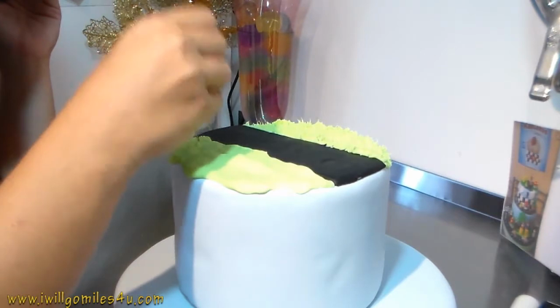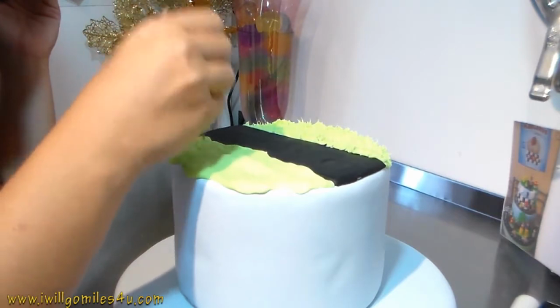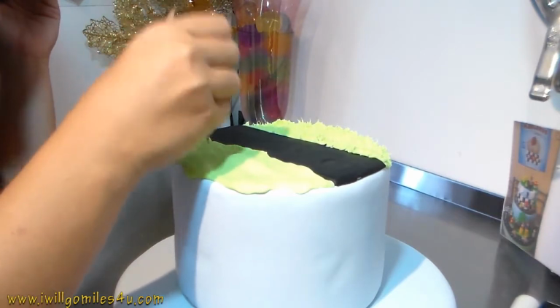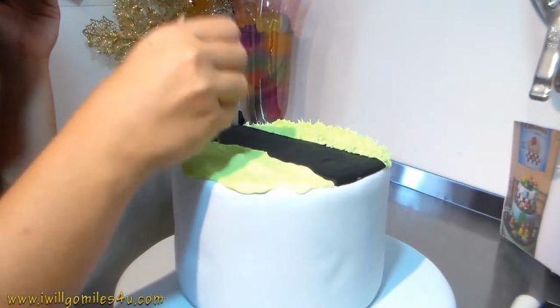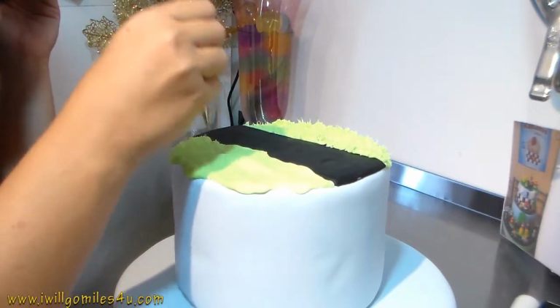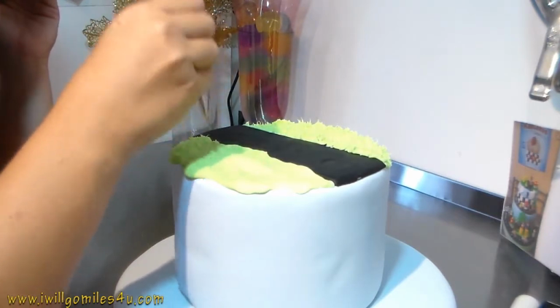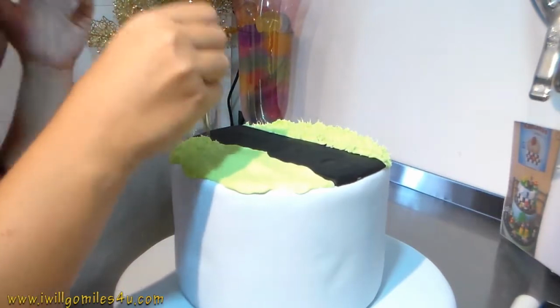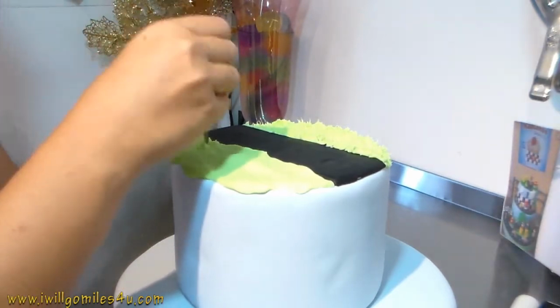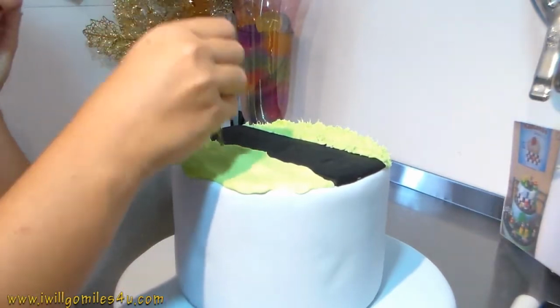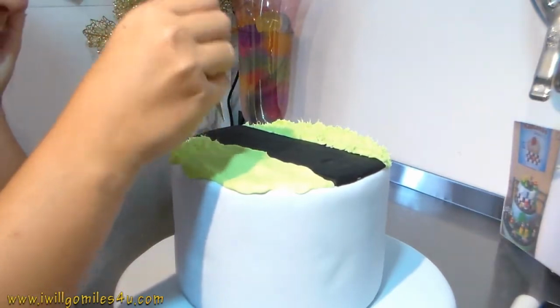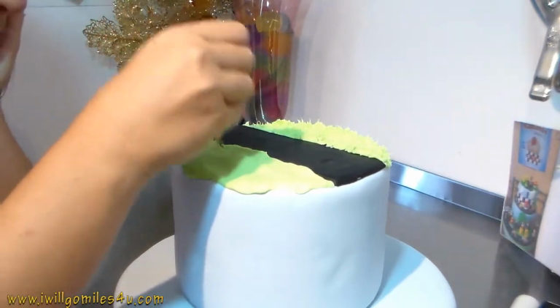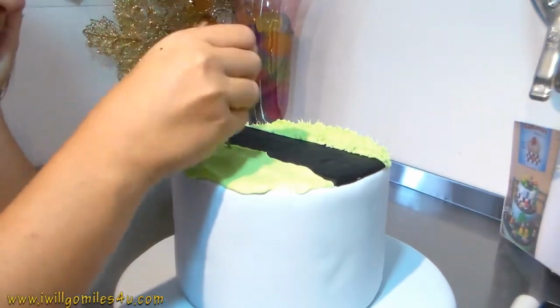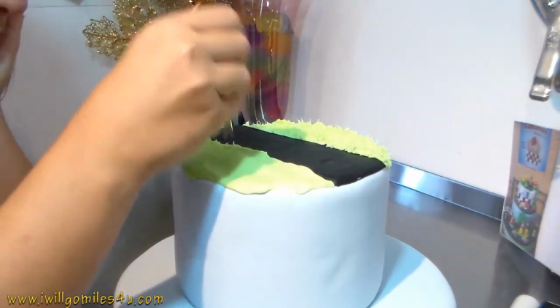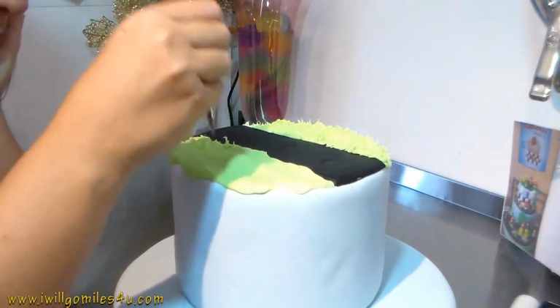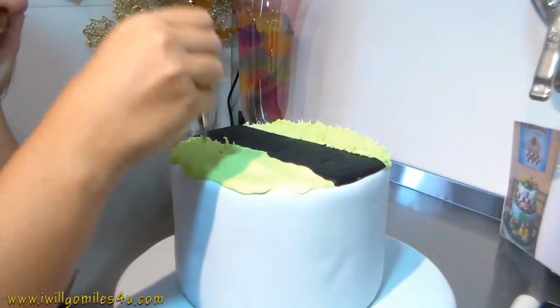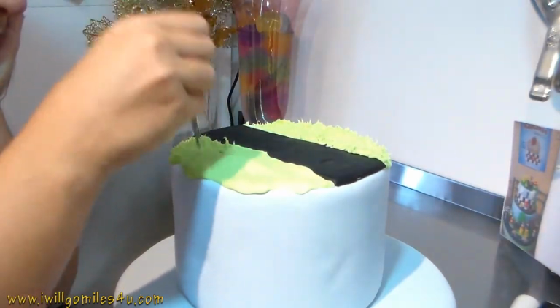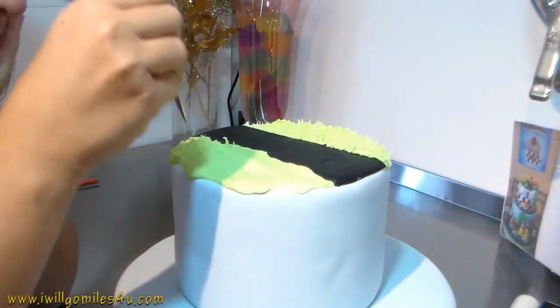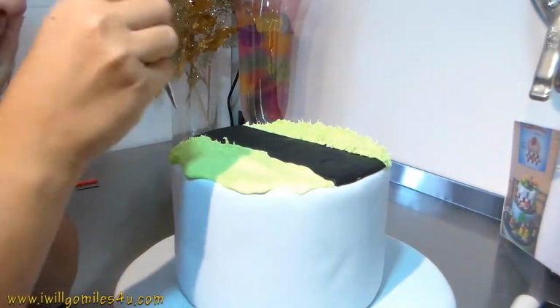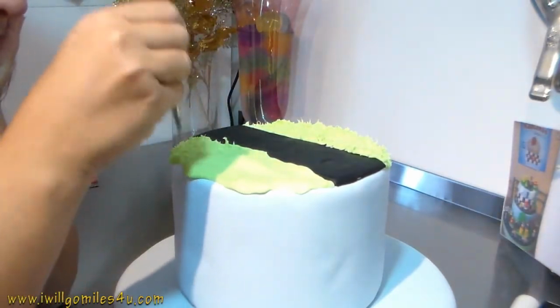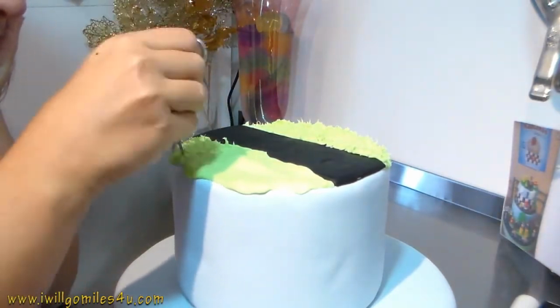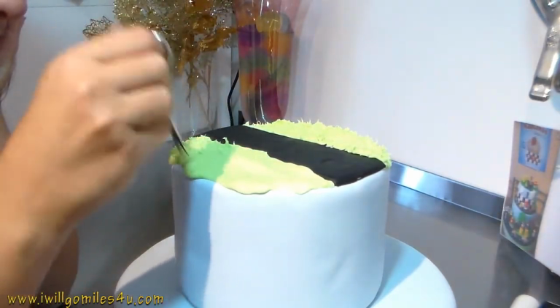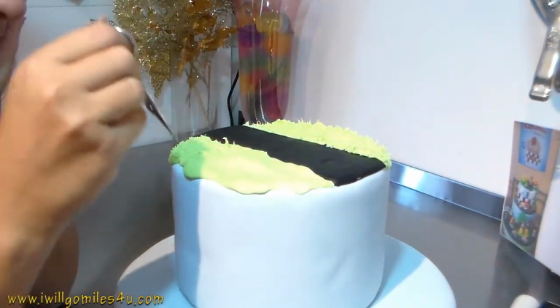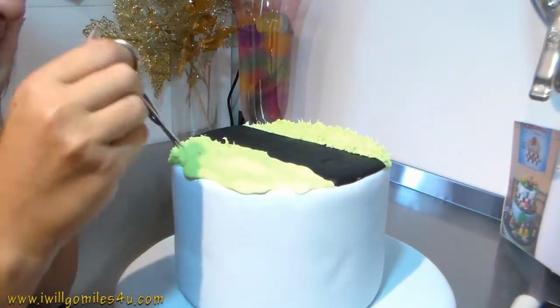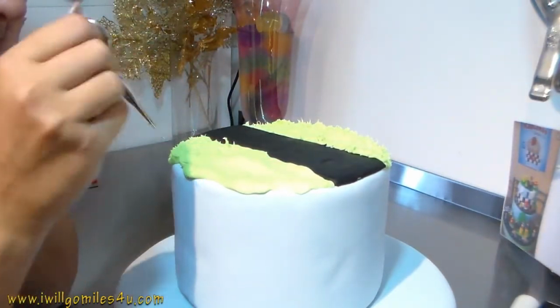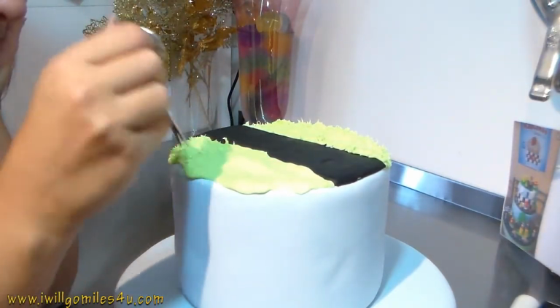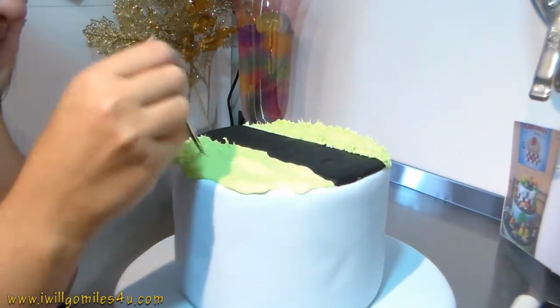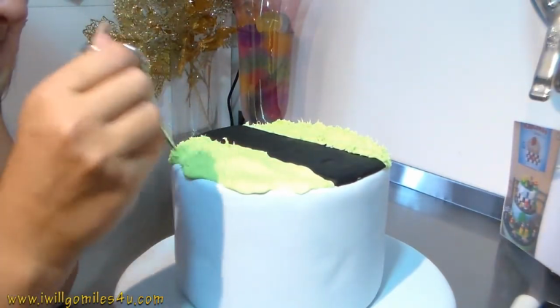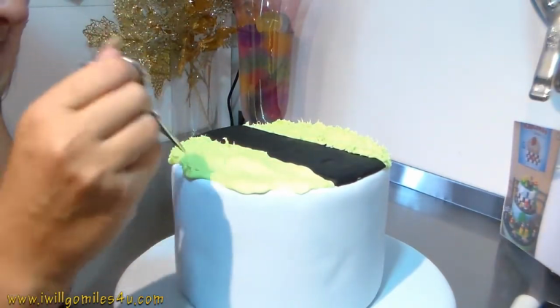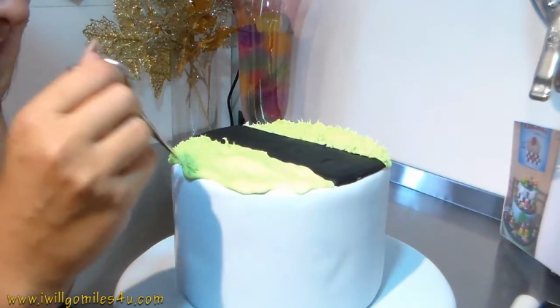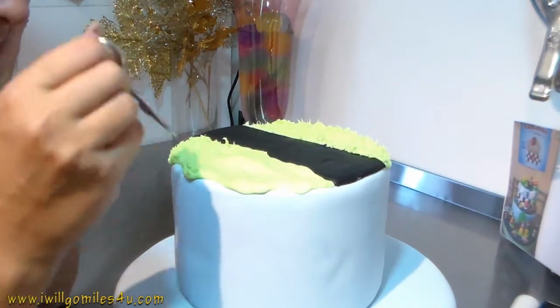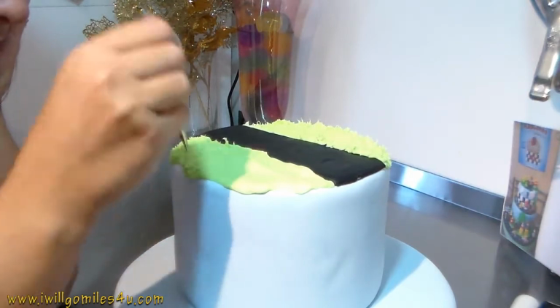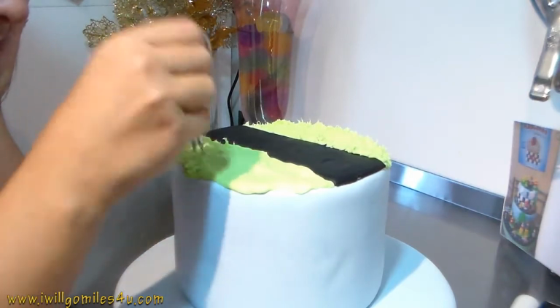Who said cake decorating is not exercise? My hands are gonna be strong!